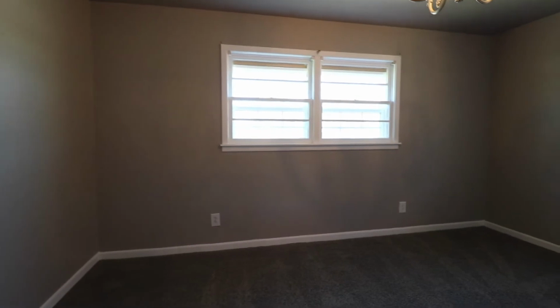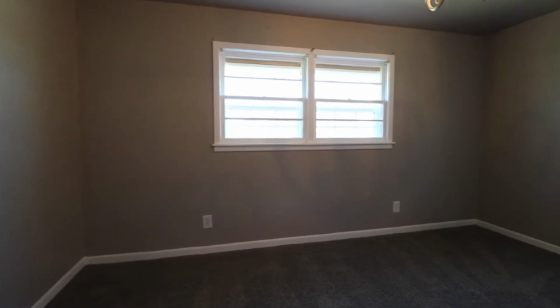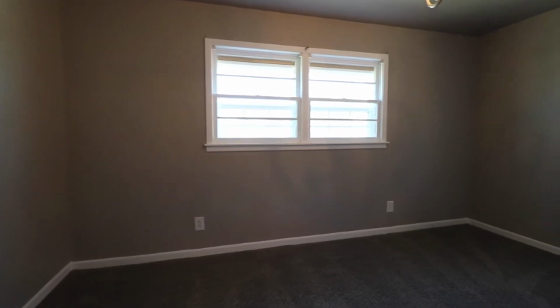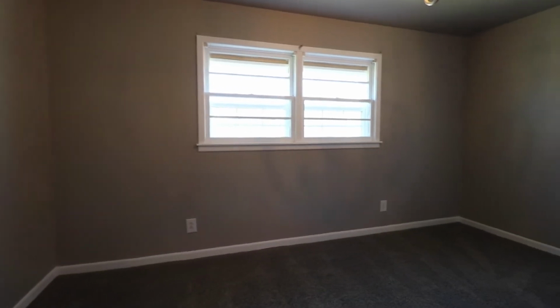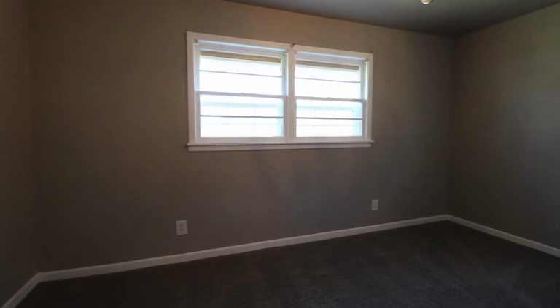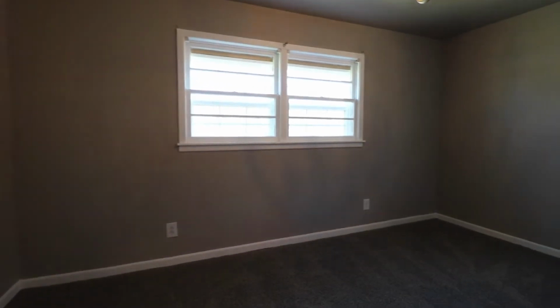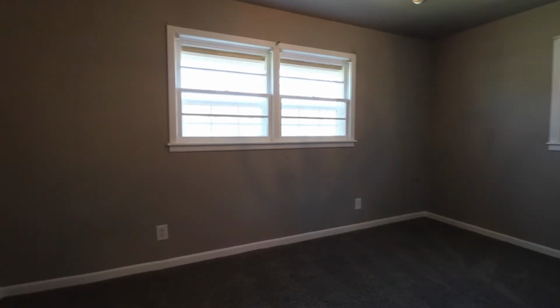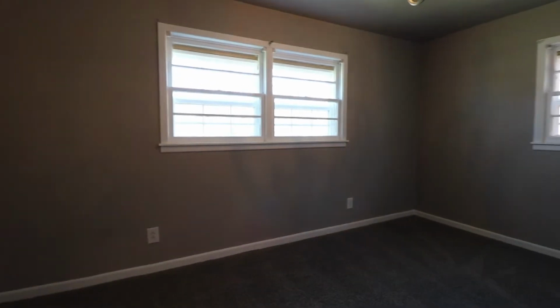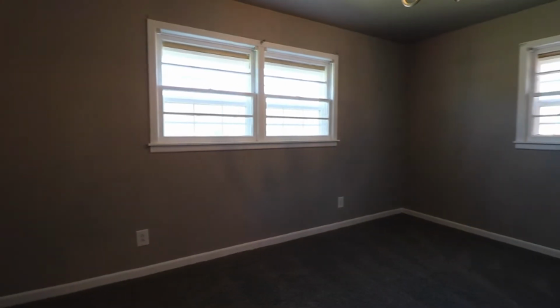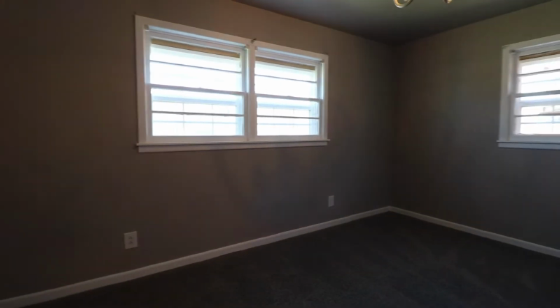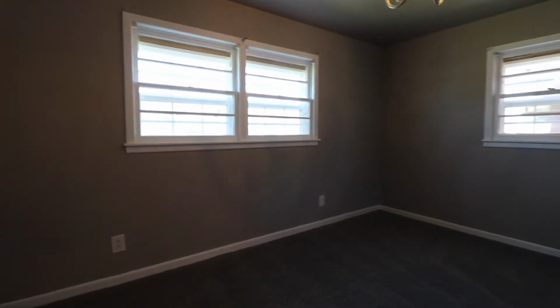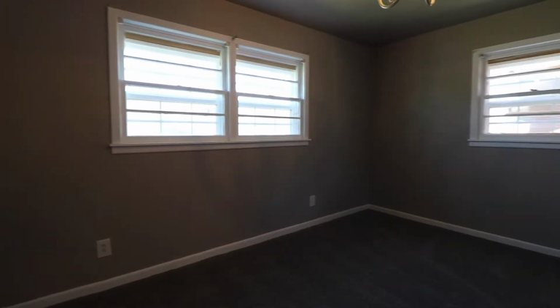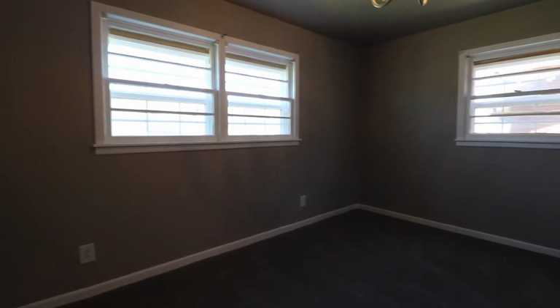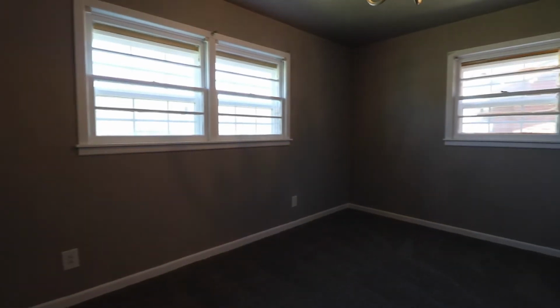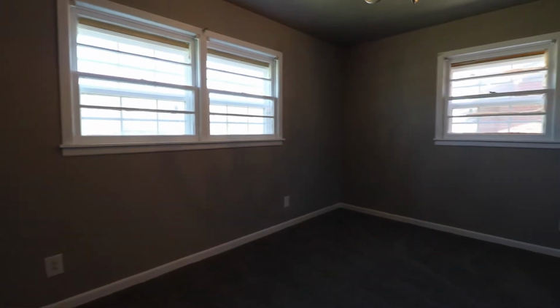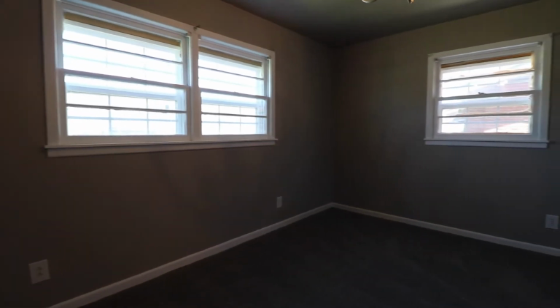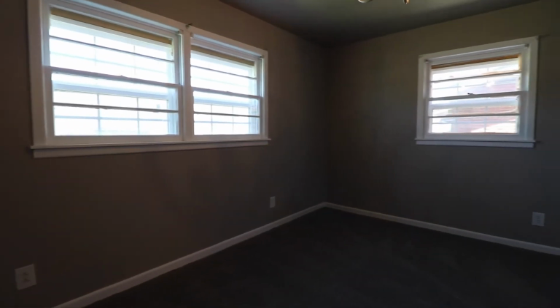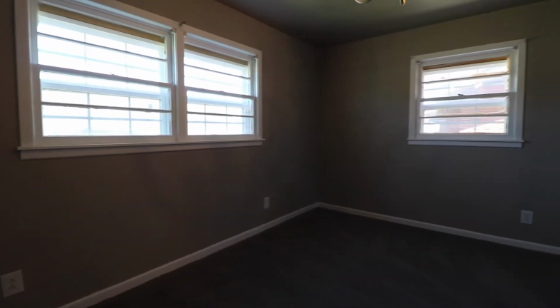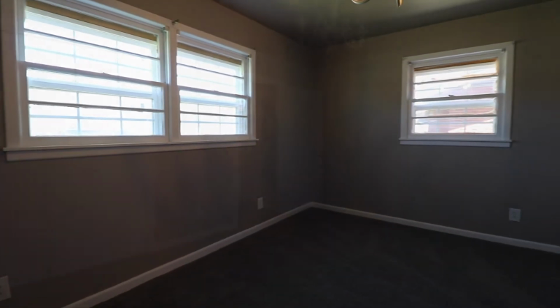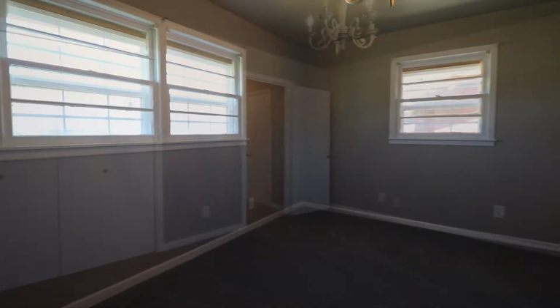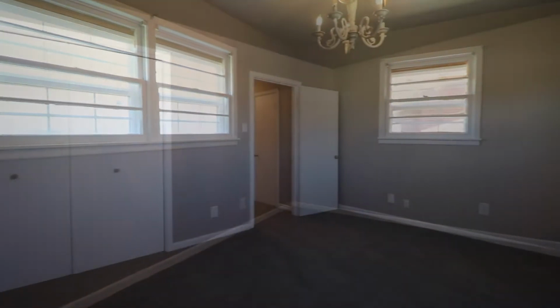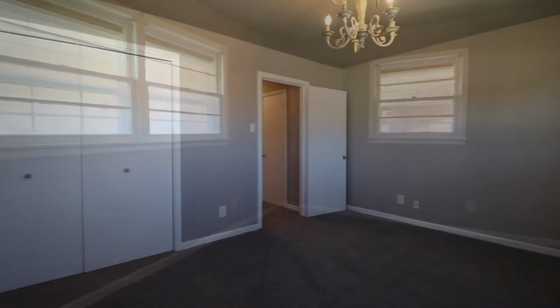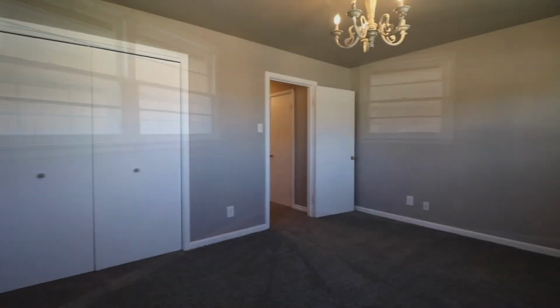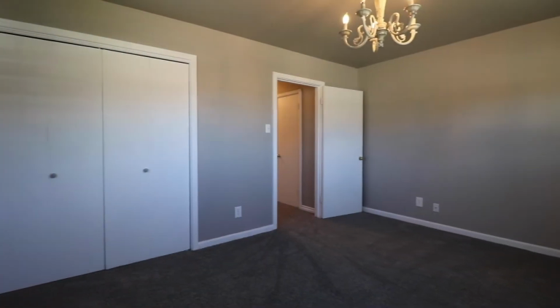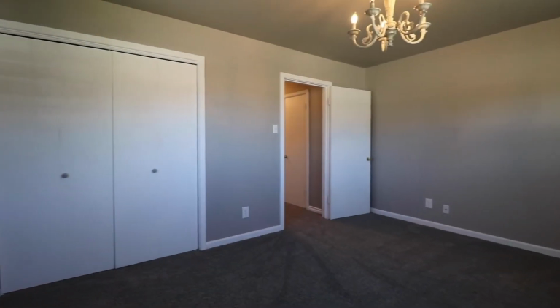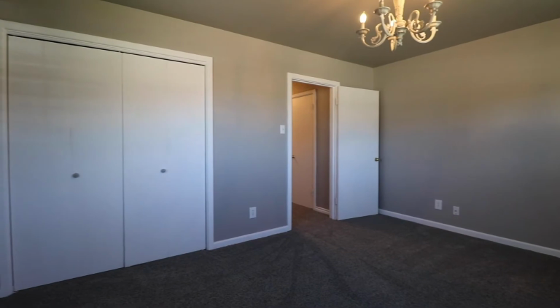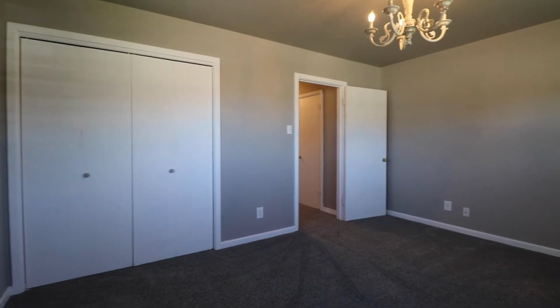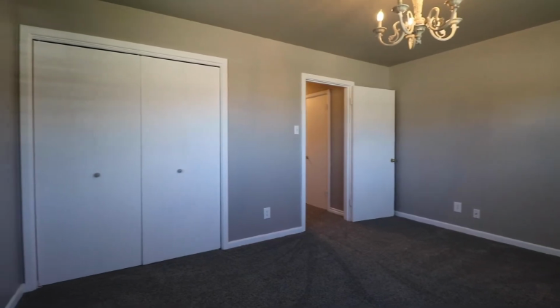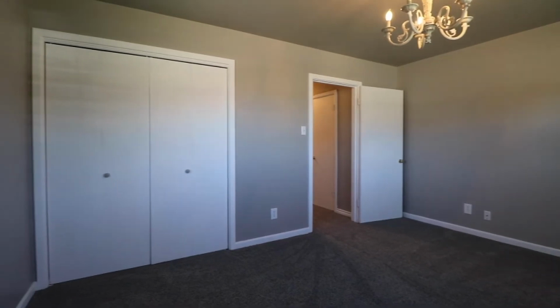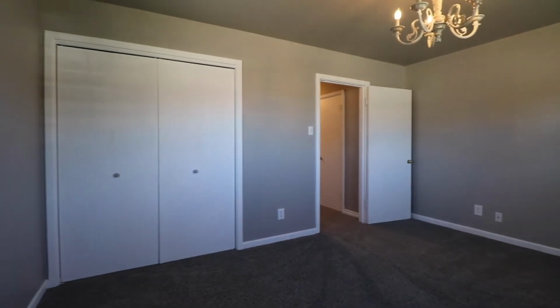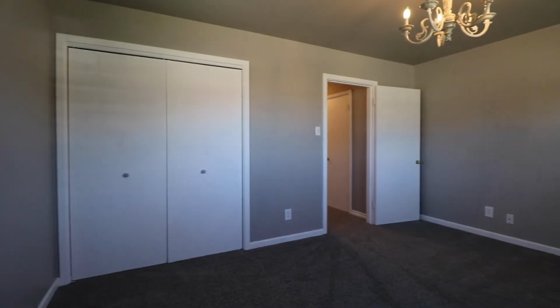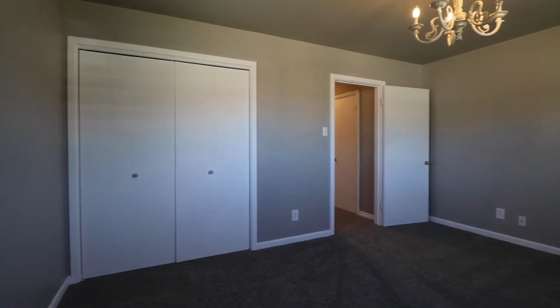The third bedroom in this home has great closet space, as well as fresh new paint and new carpet.